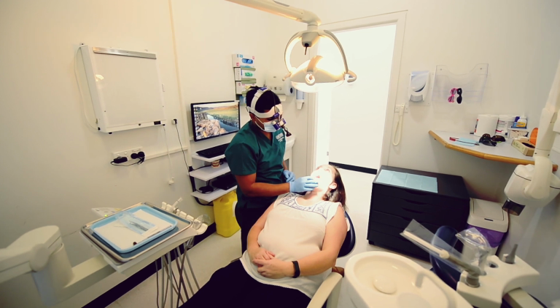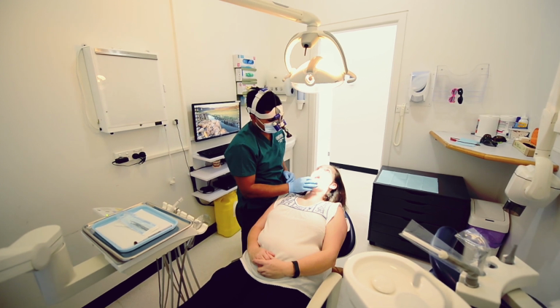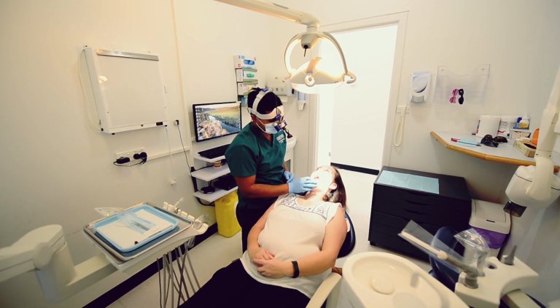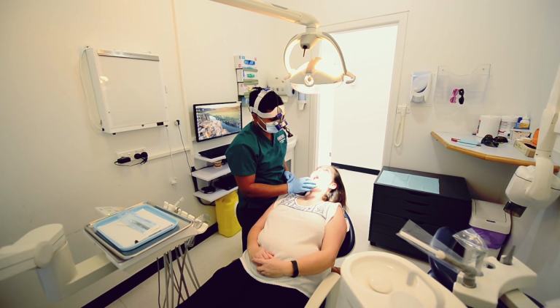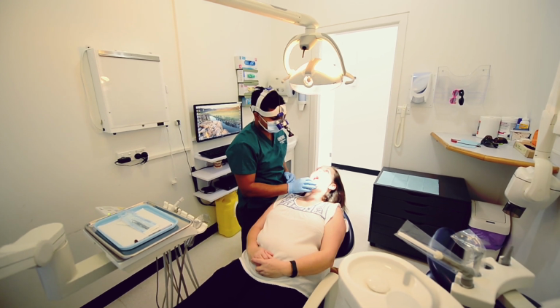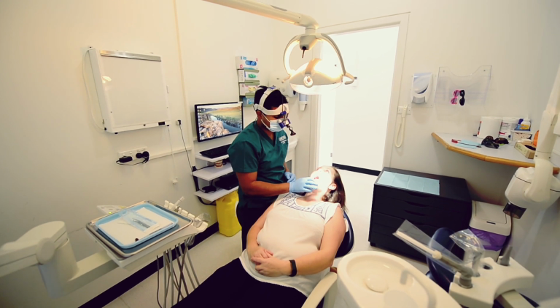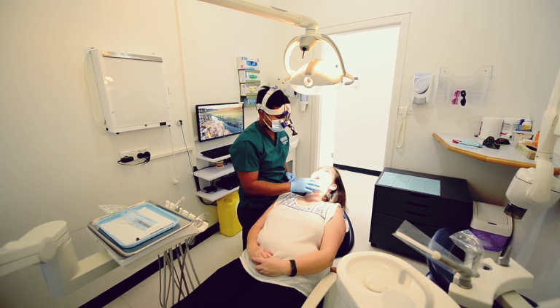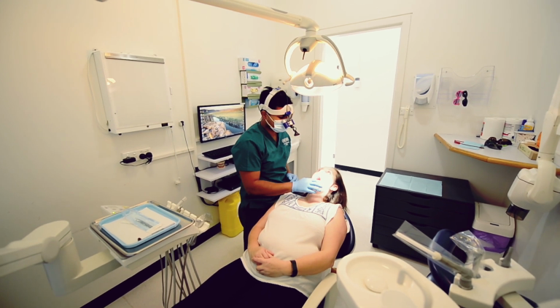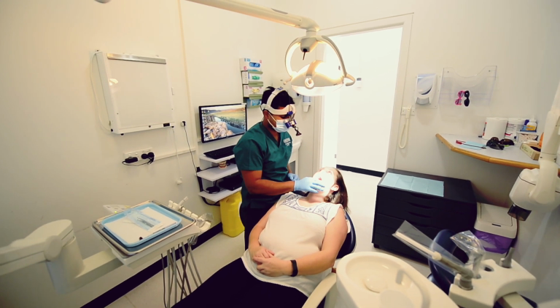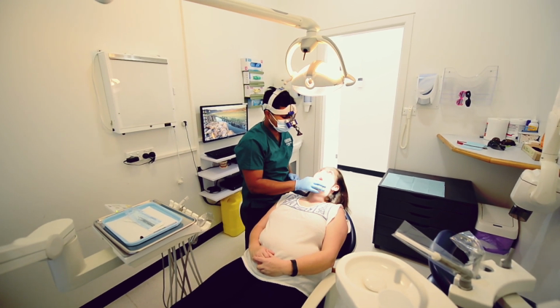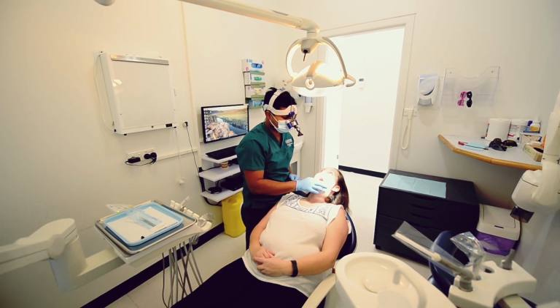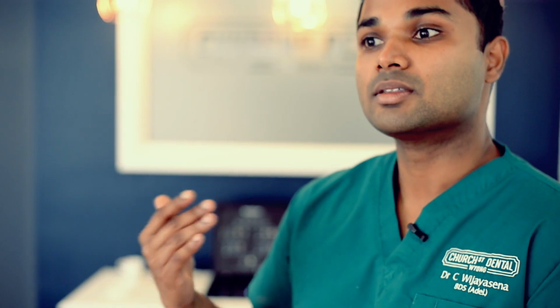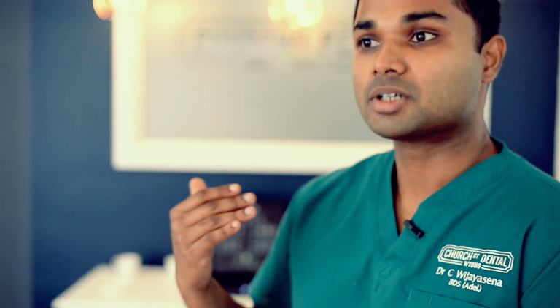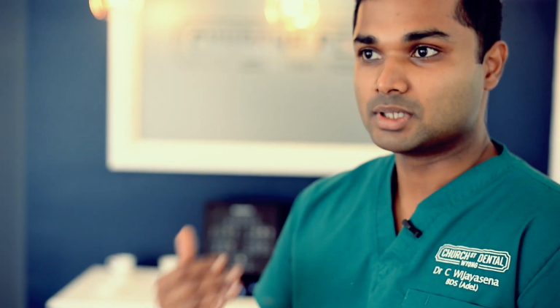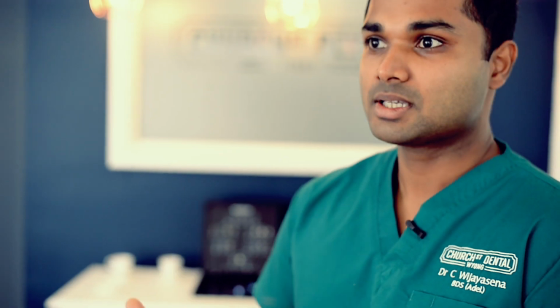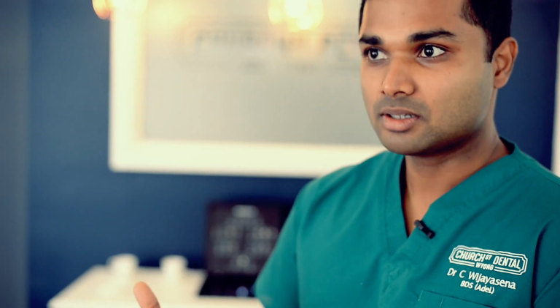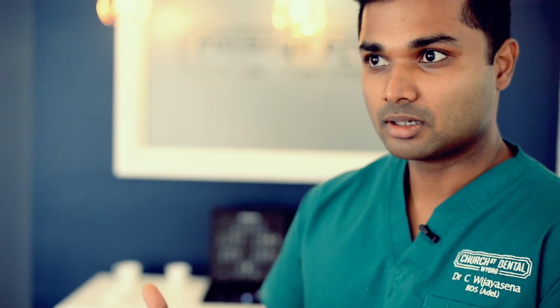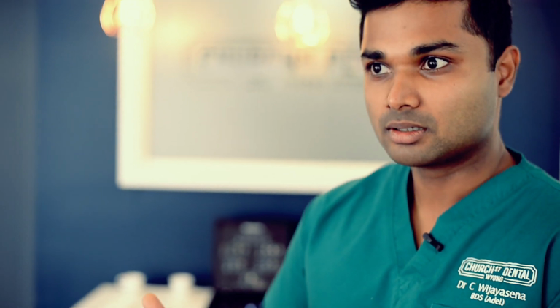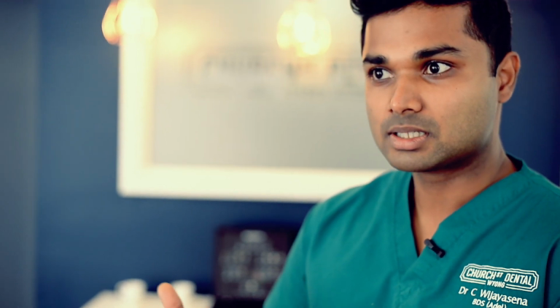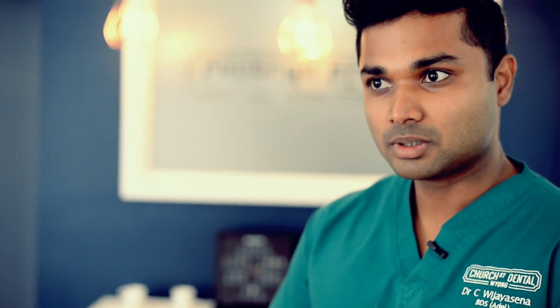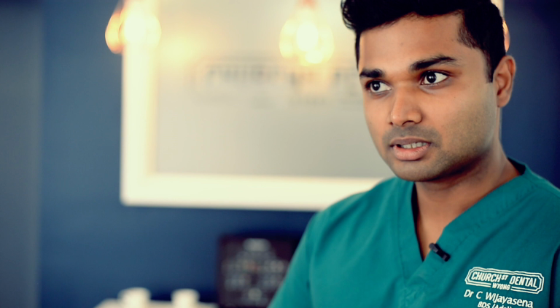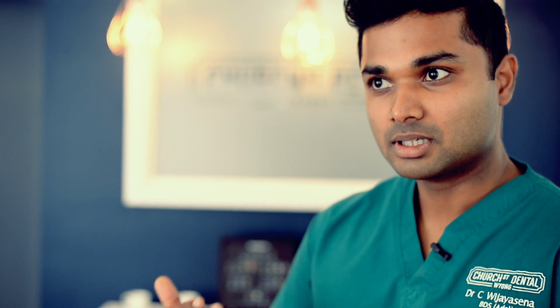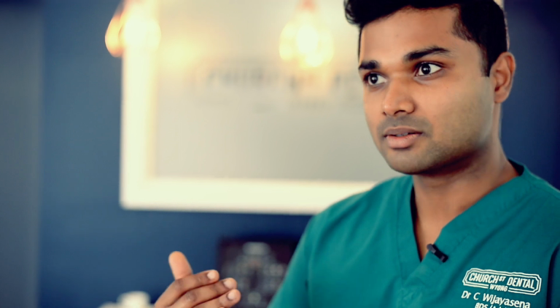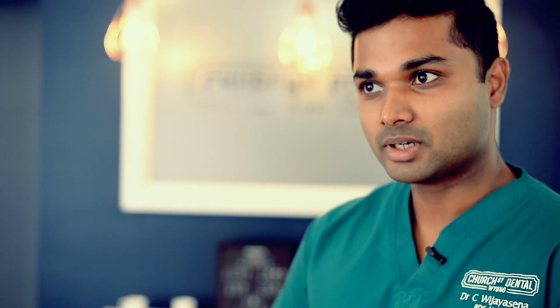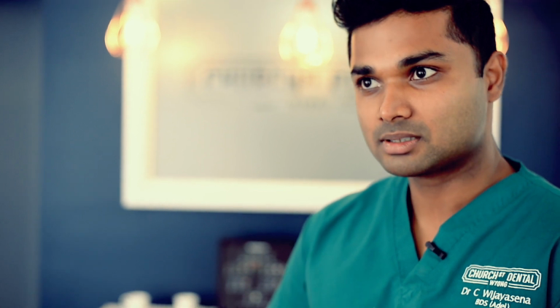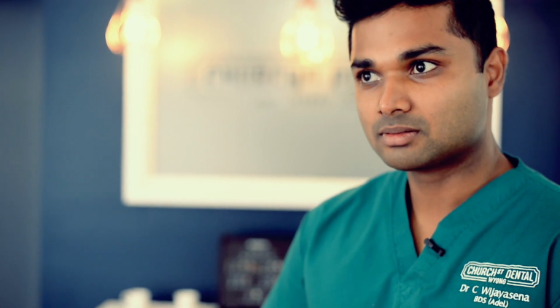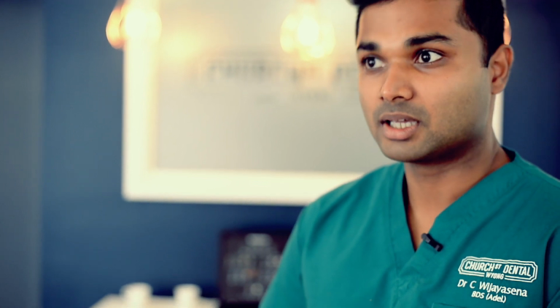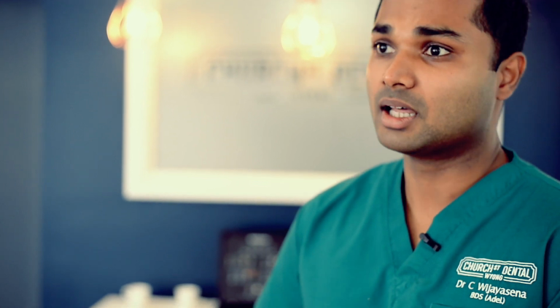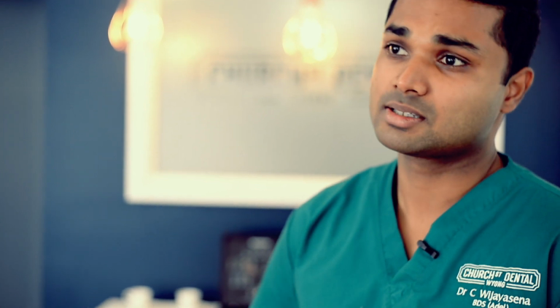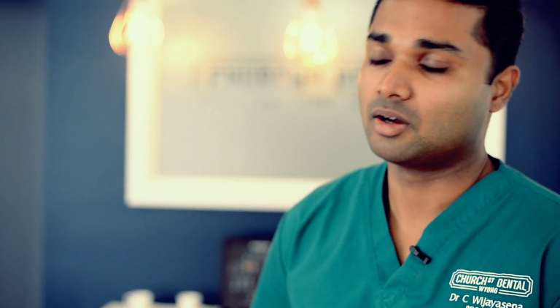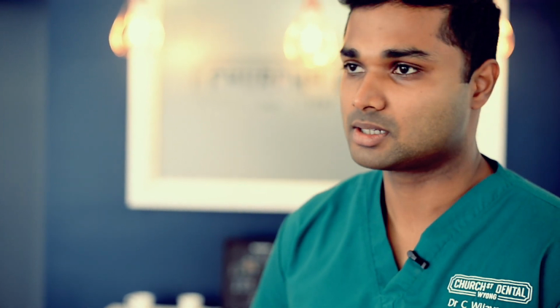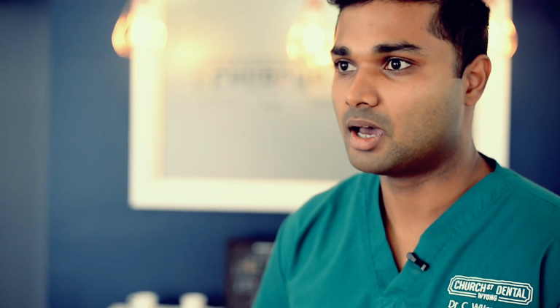You come in and you feel comfortable and the treatment doesn't hurt. It's quick, it's effective and it lasts a long time.